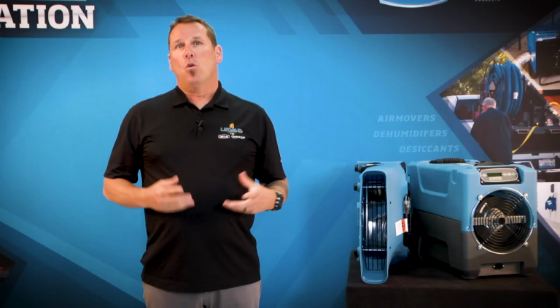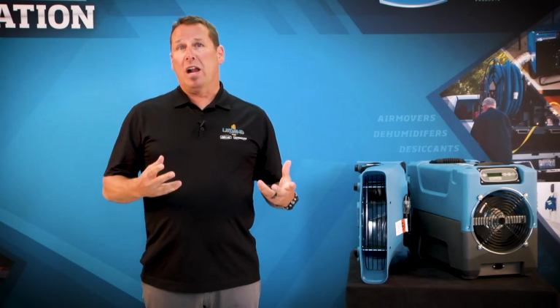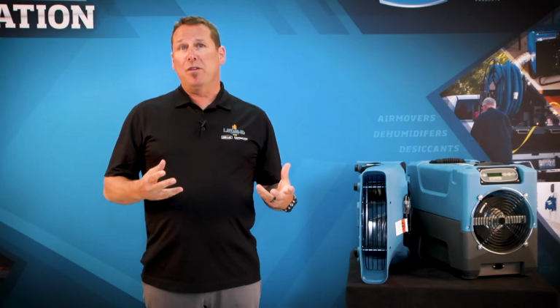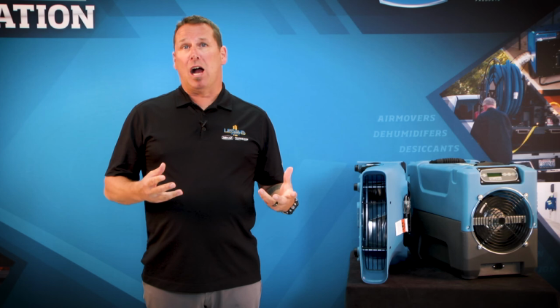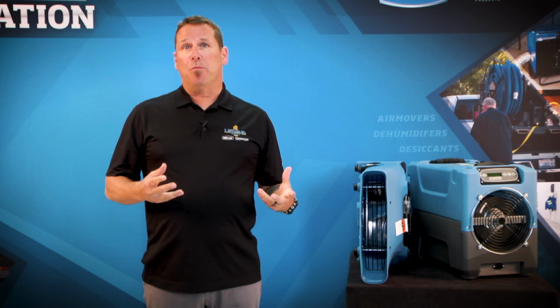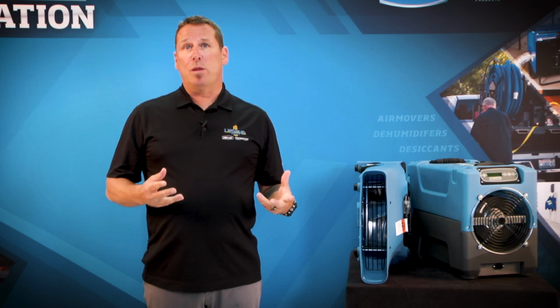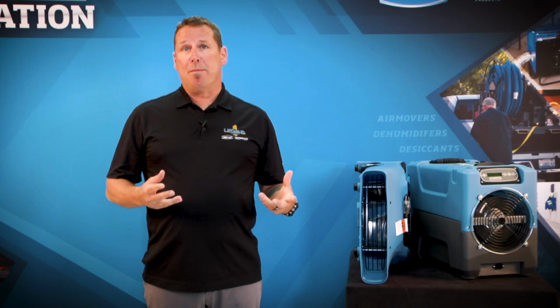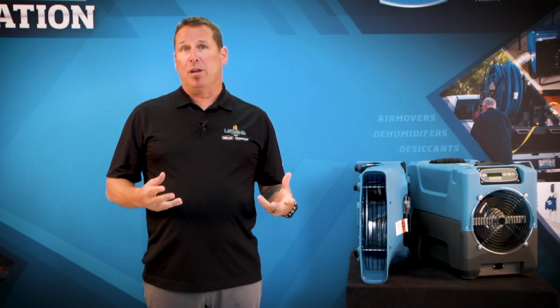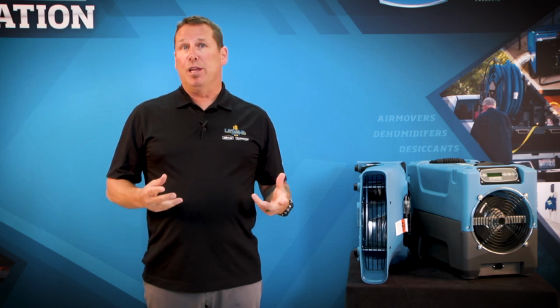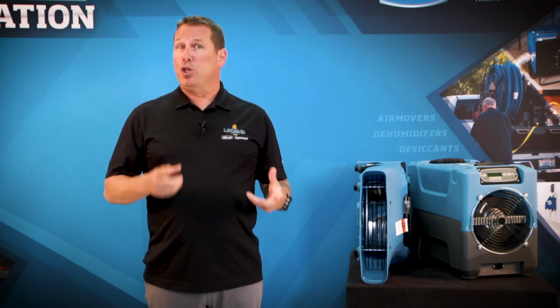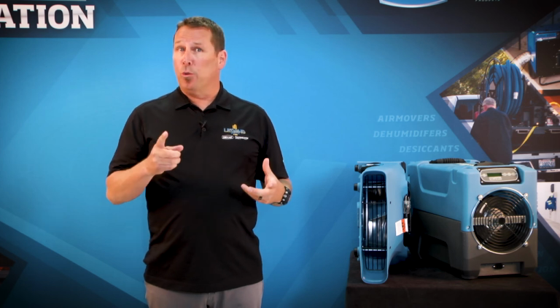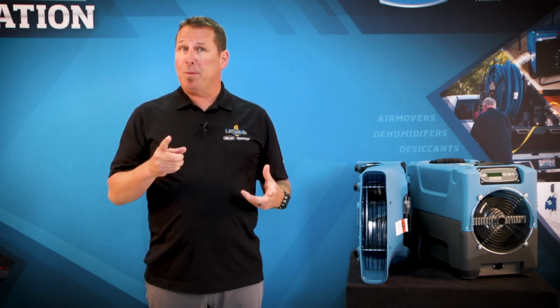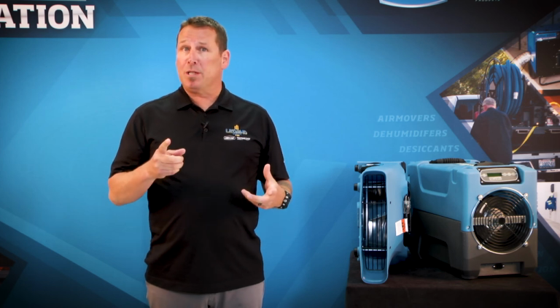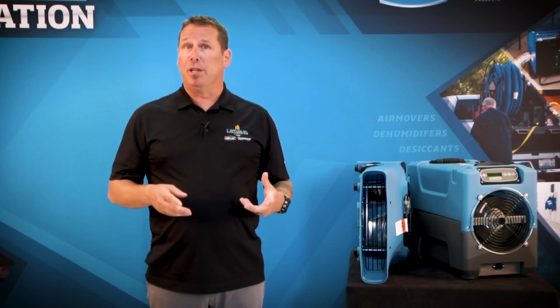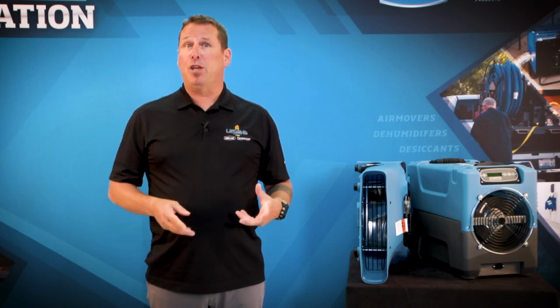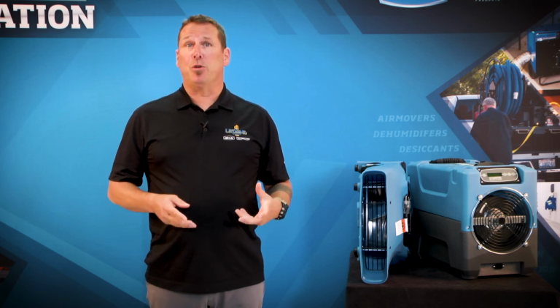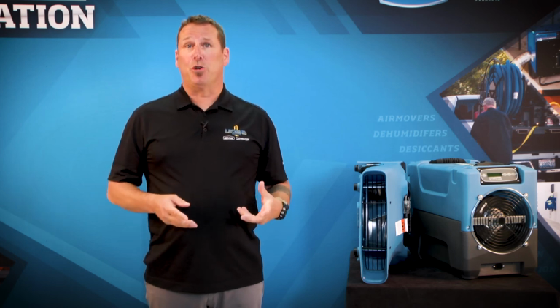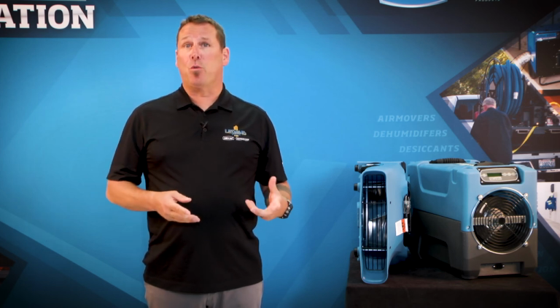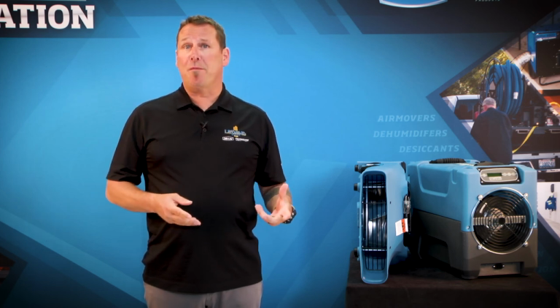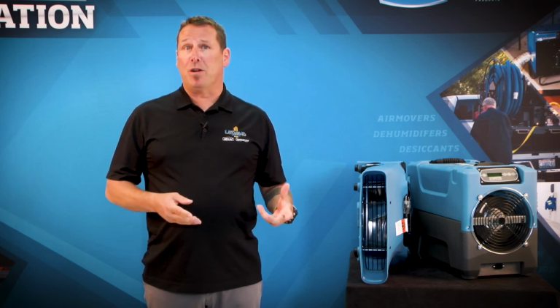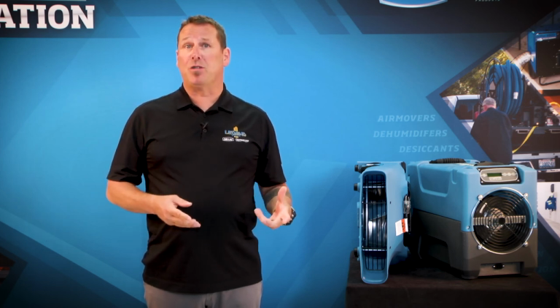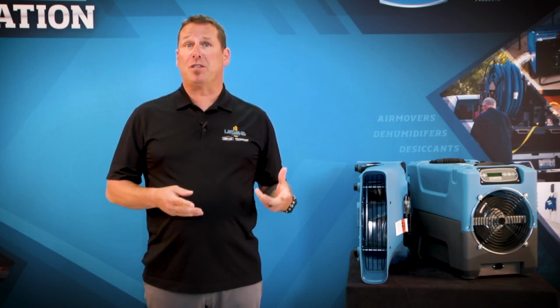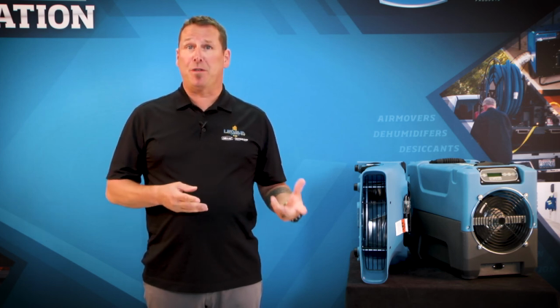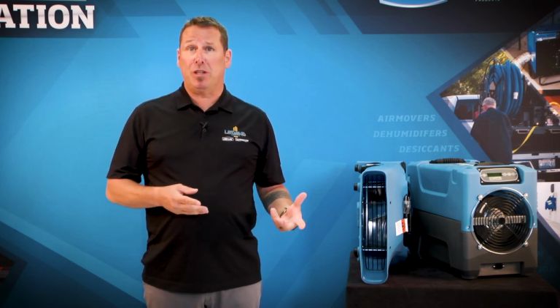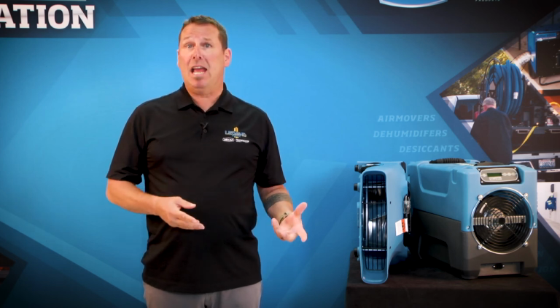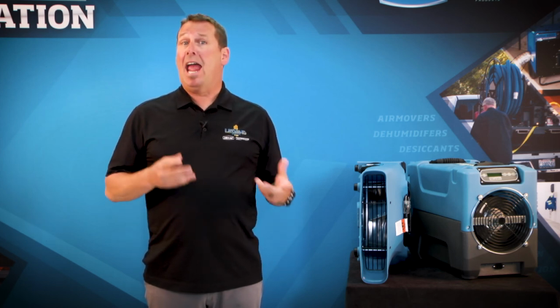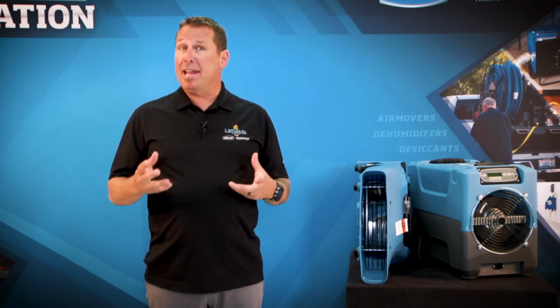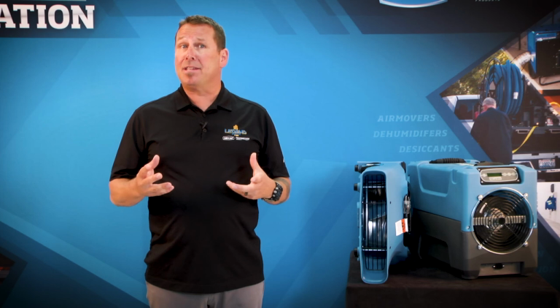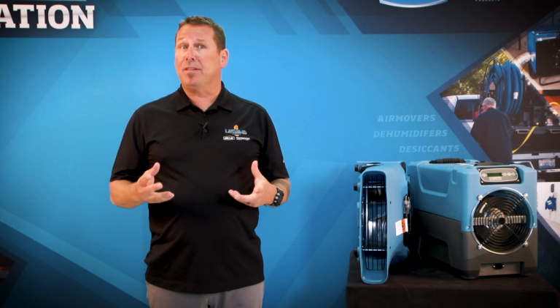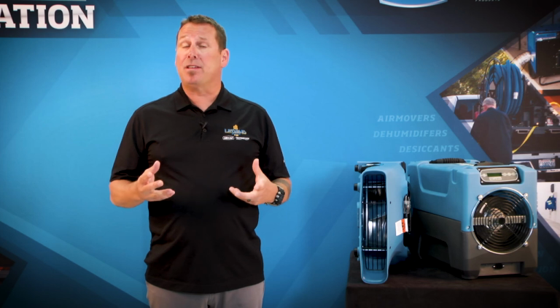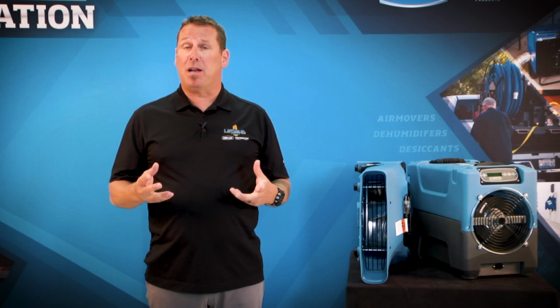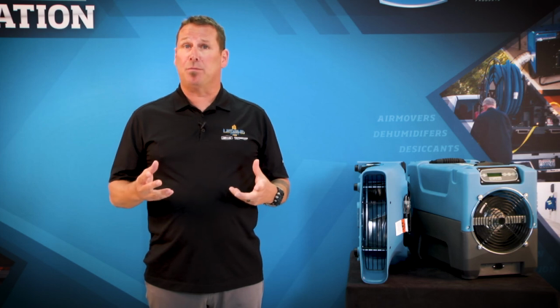When on the job, remember it's your responsibility to ensure equipment functions as efficiently and safely as possible.